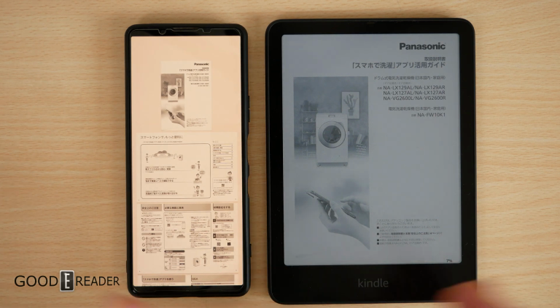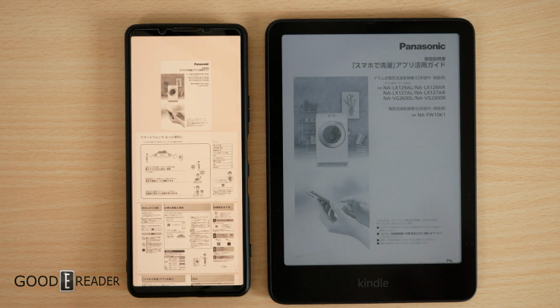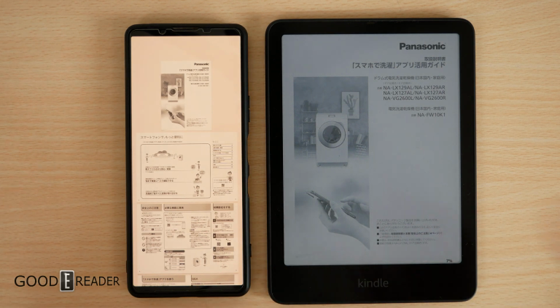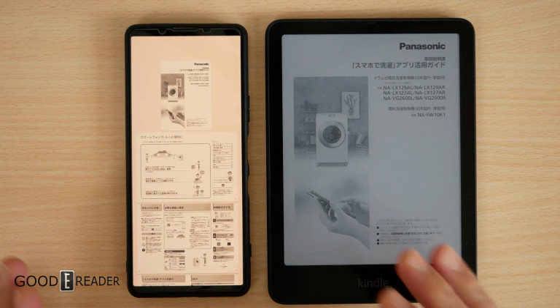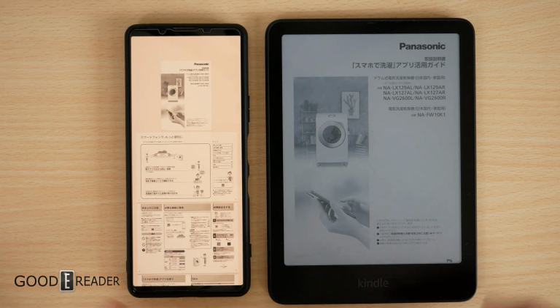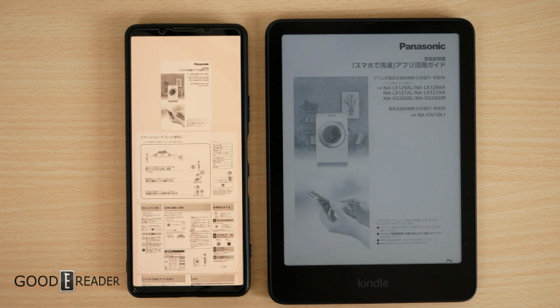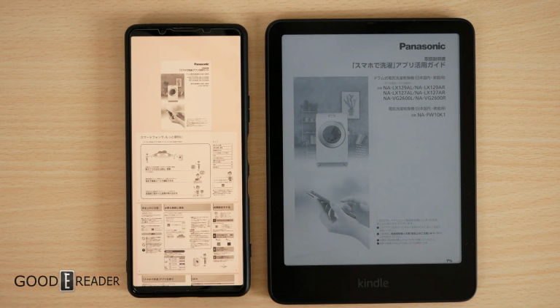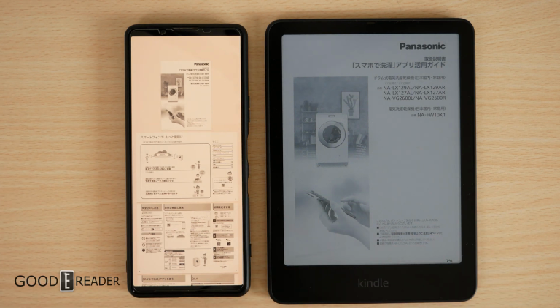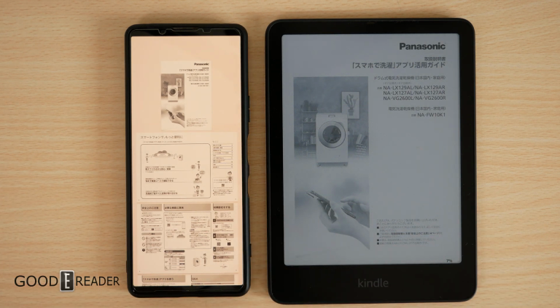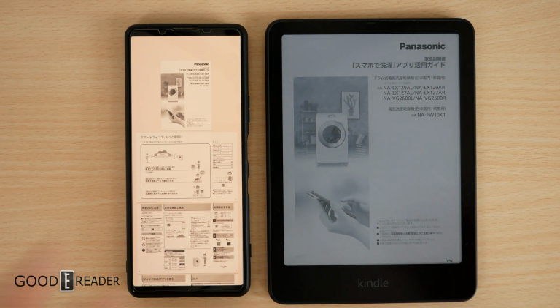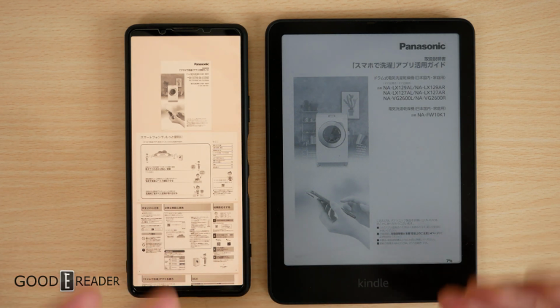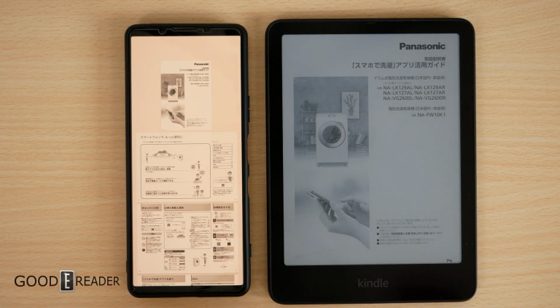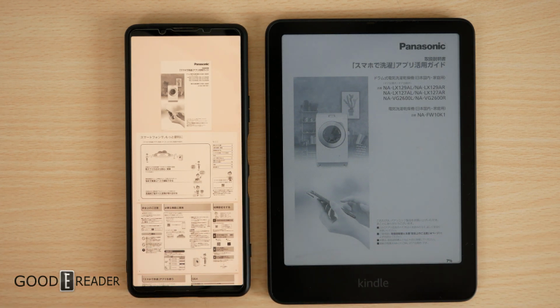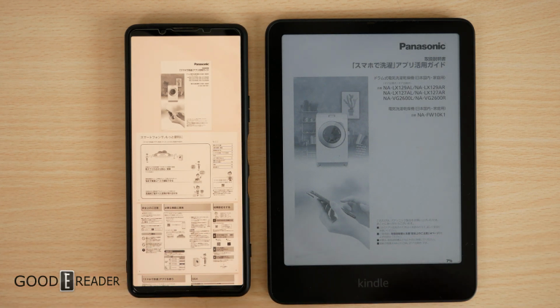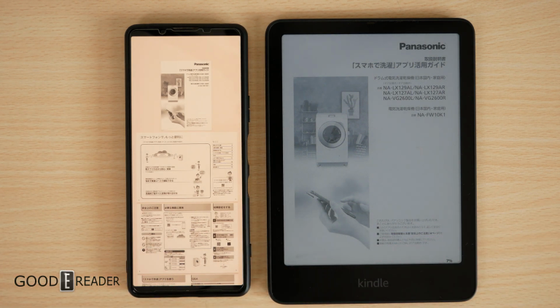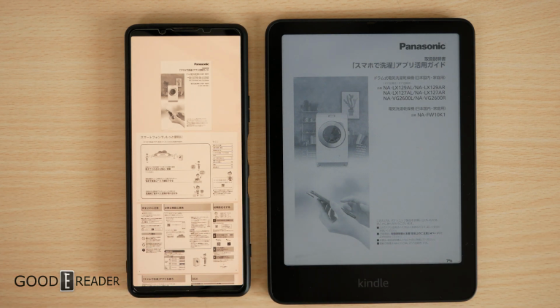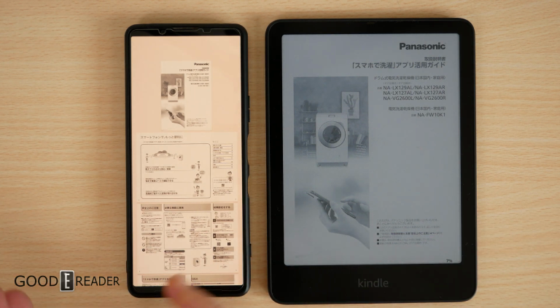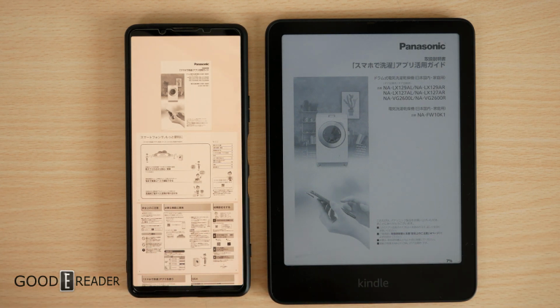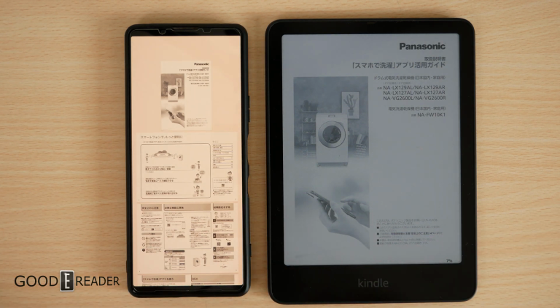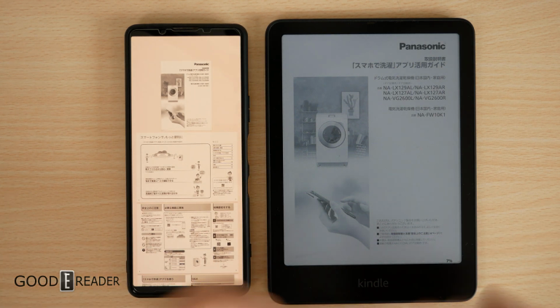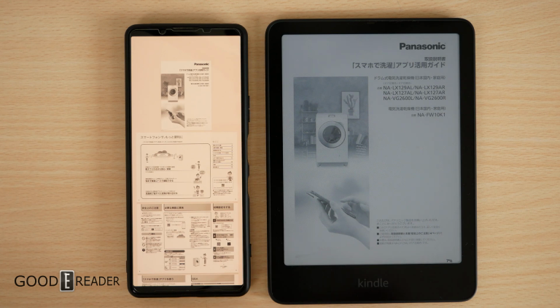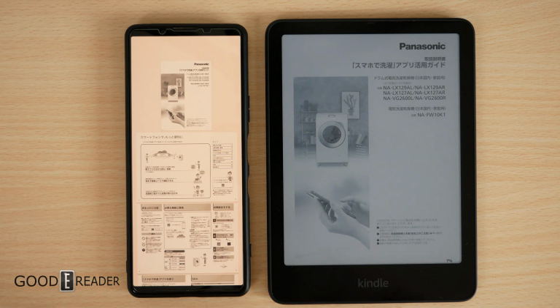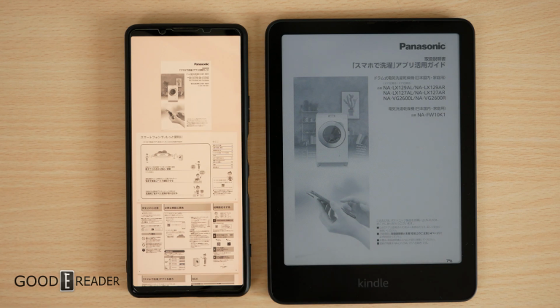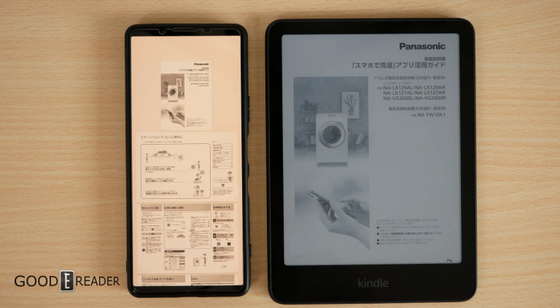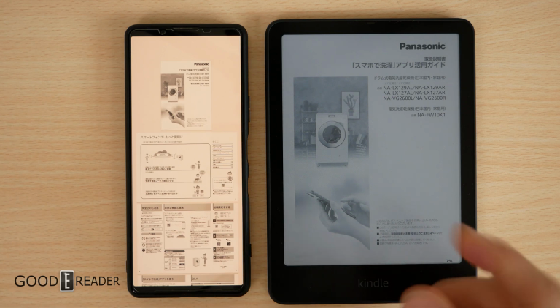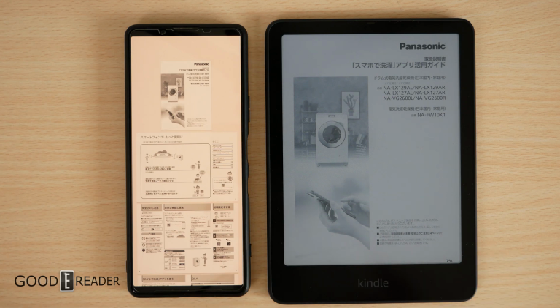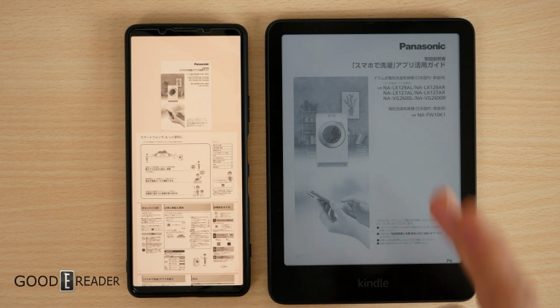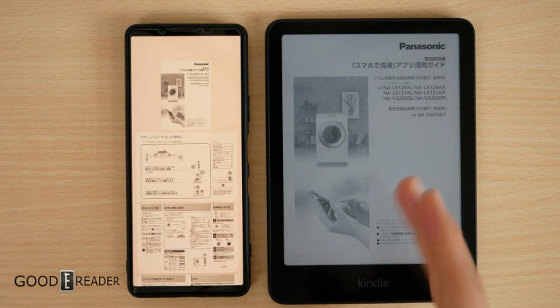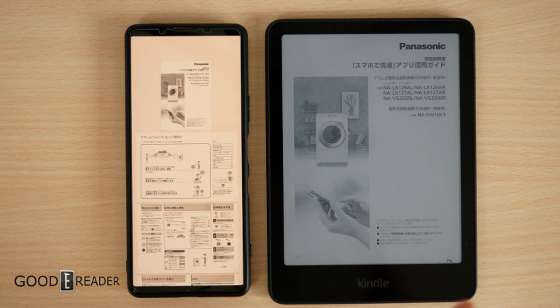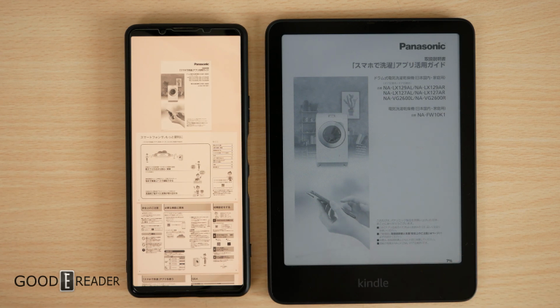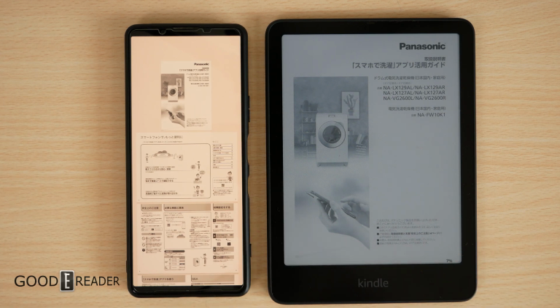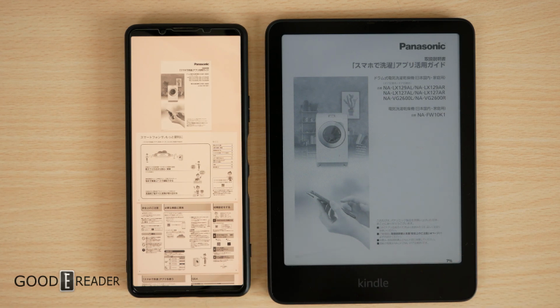It works with PDFs. It works with public domain and royalty-free e-books. That is a way to send directly to your unit.